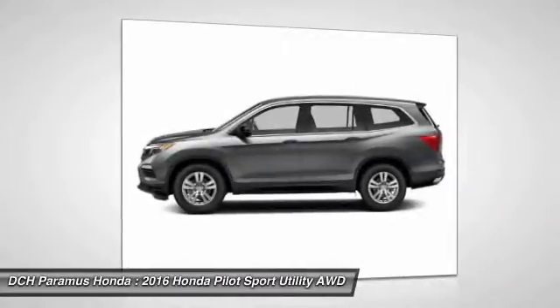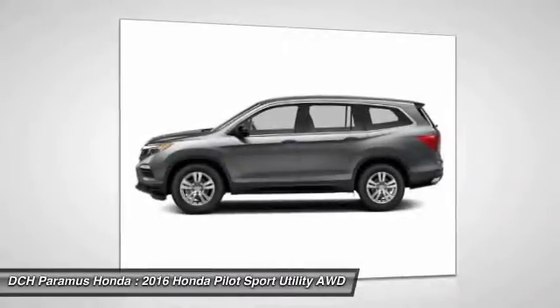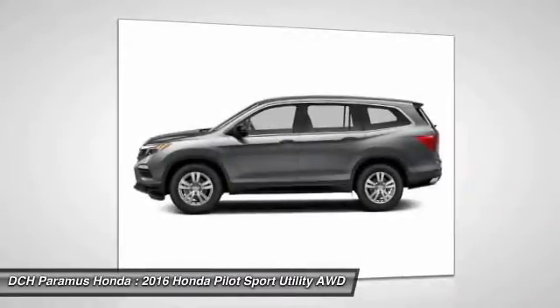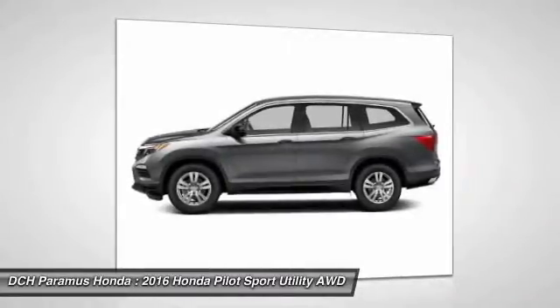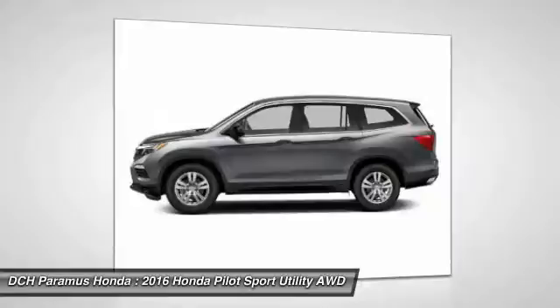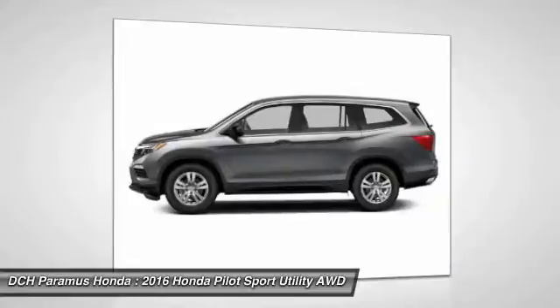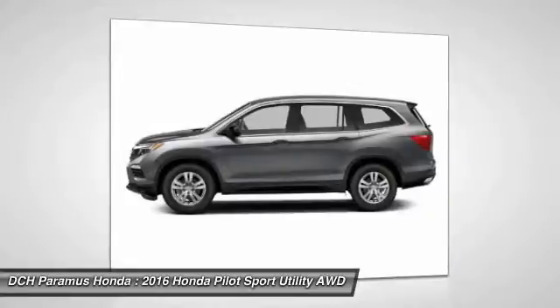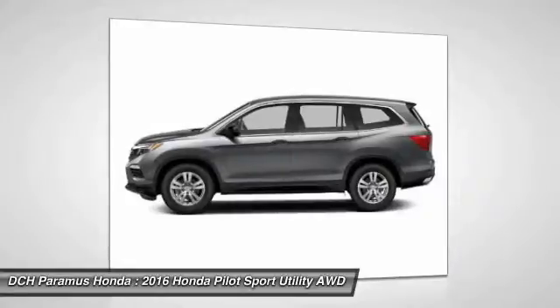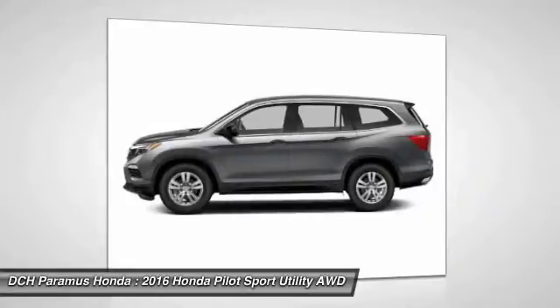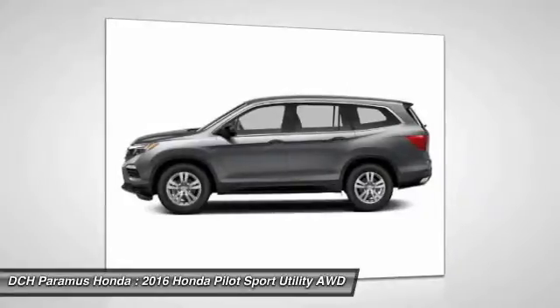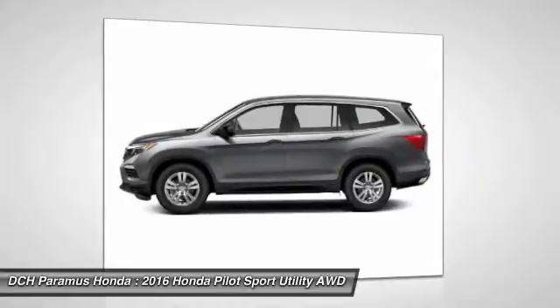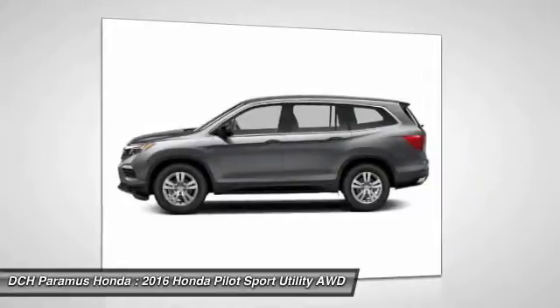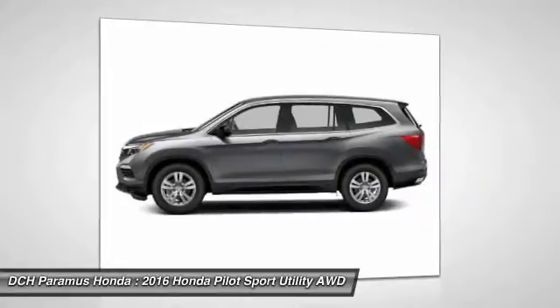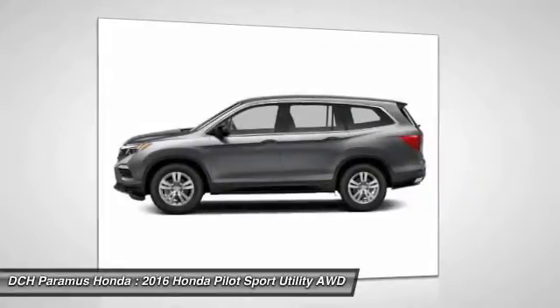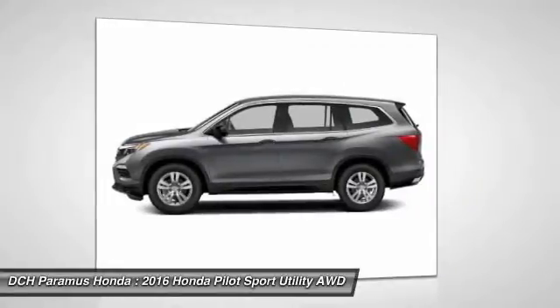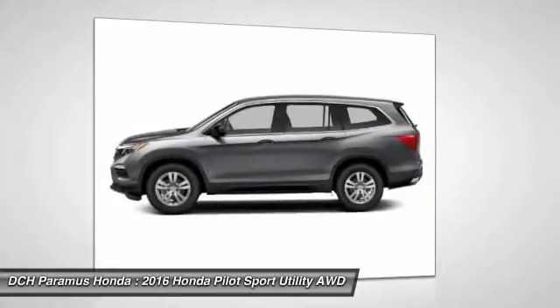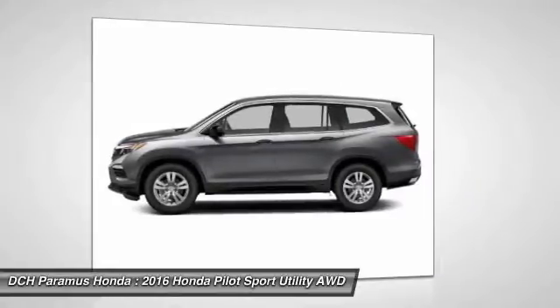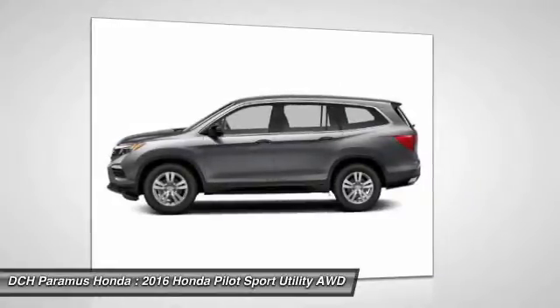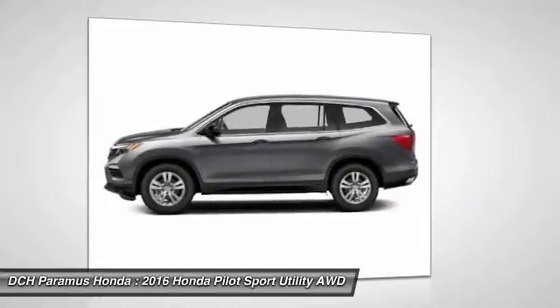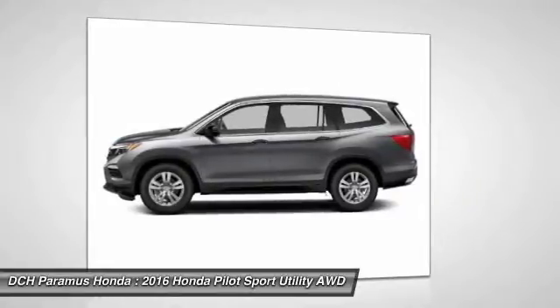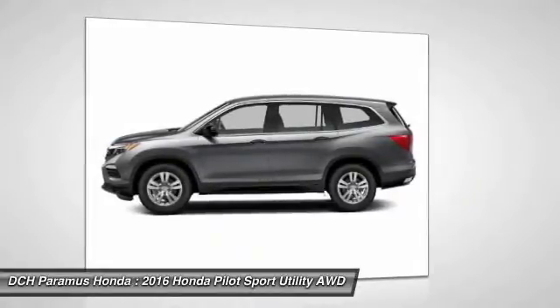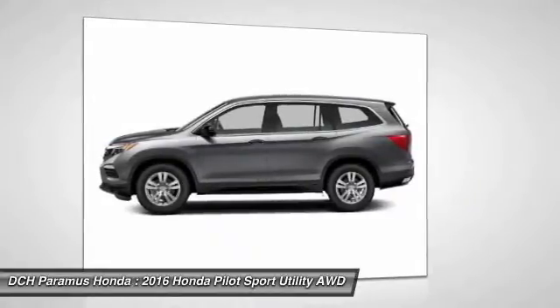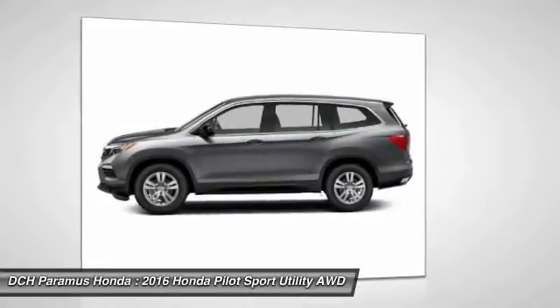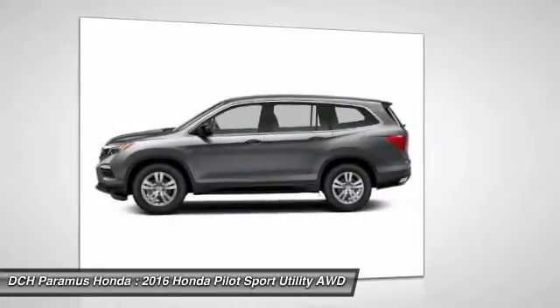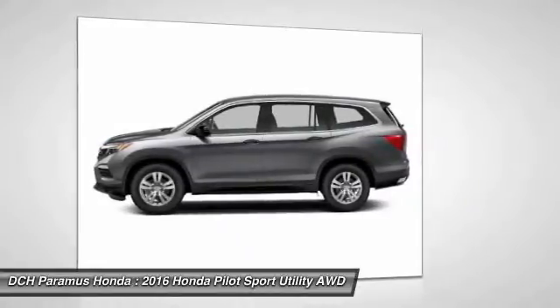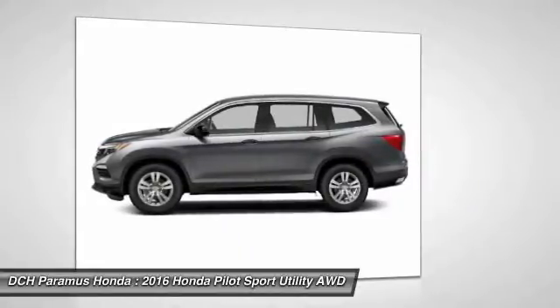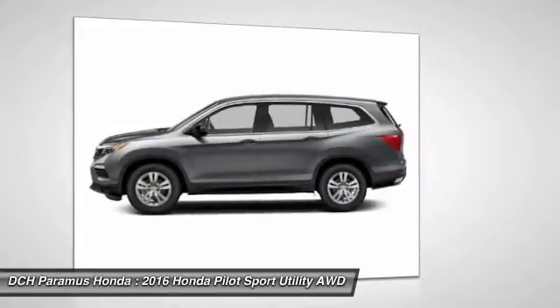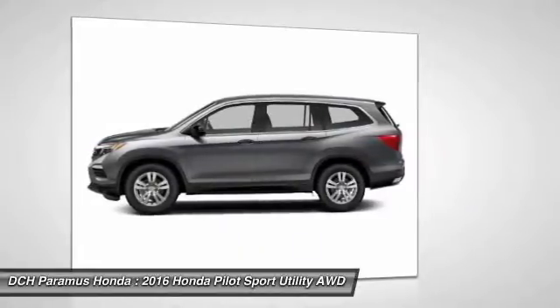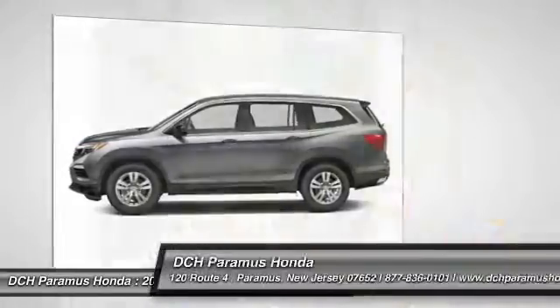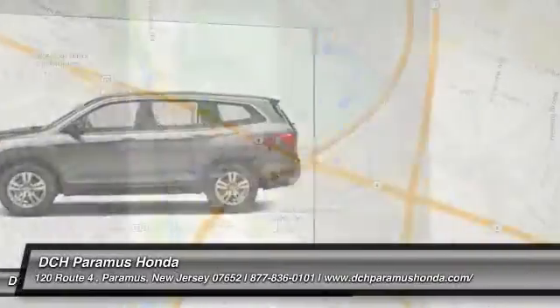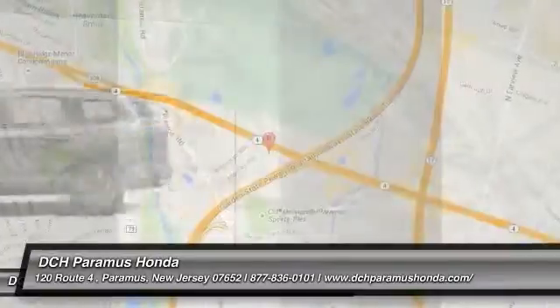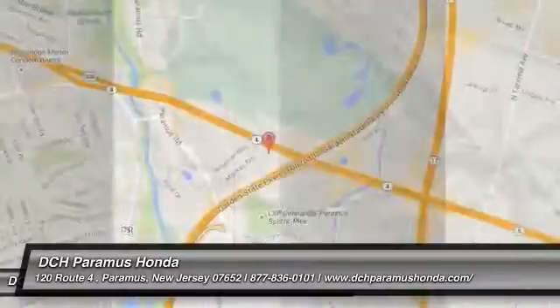Keyless entry. Bluetooth. Adjustable steering wheel. Power steering. Come take a test drive today.